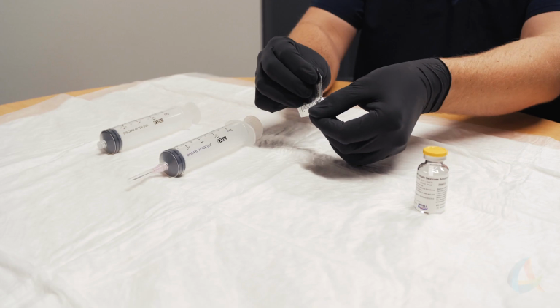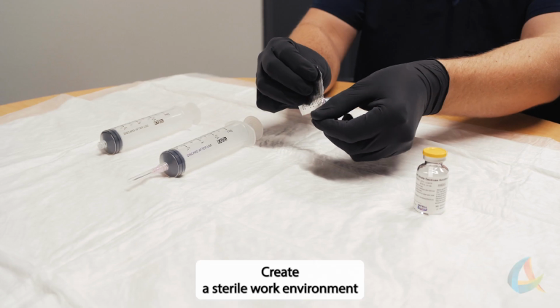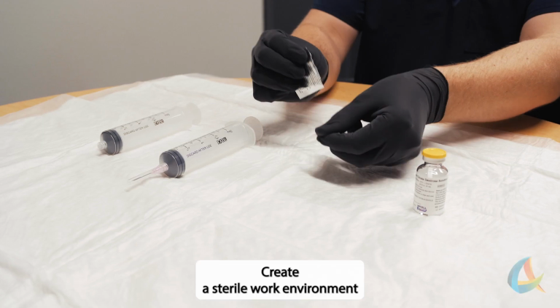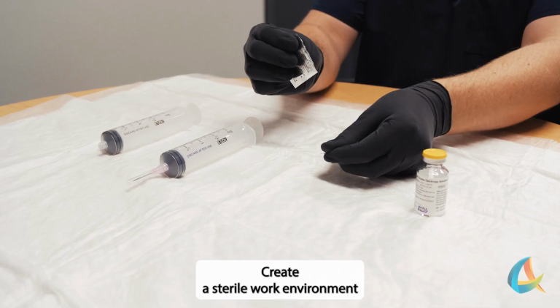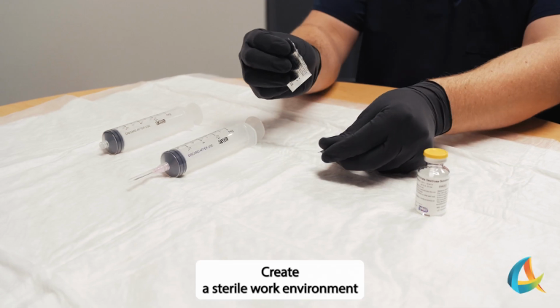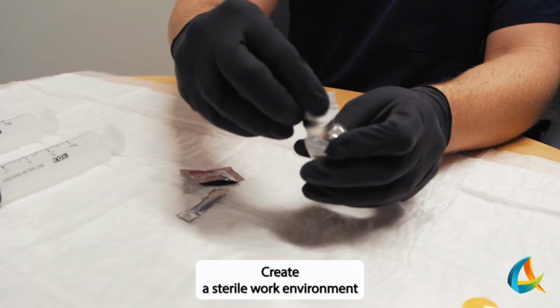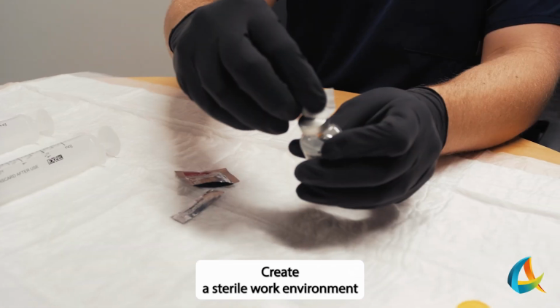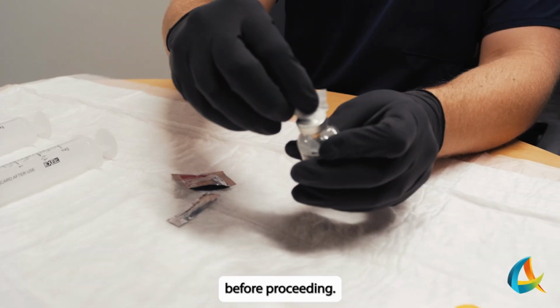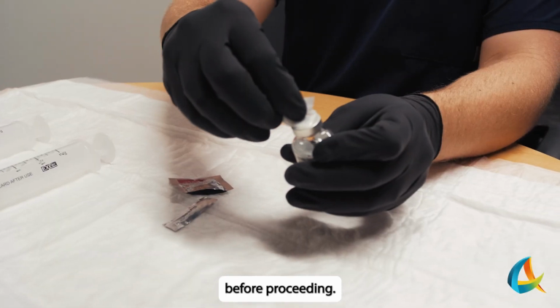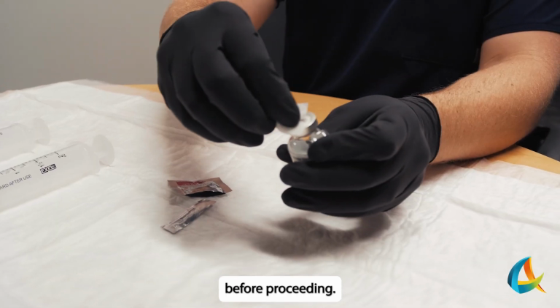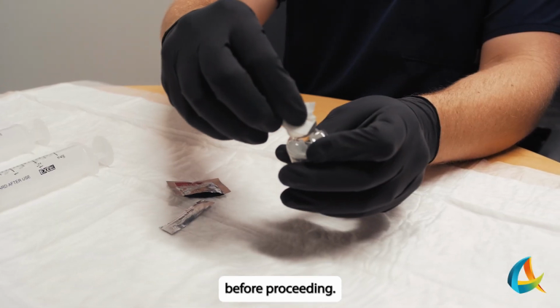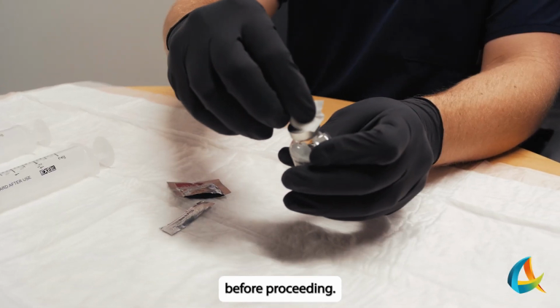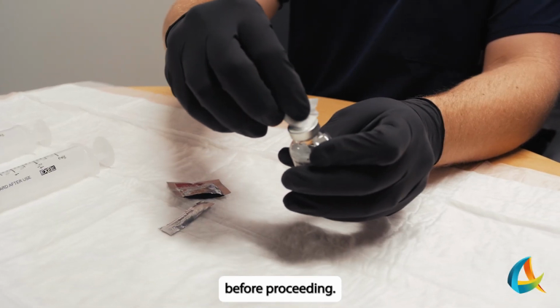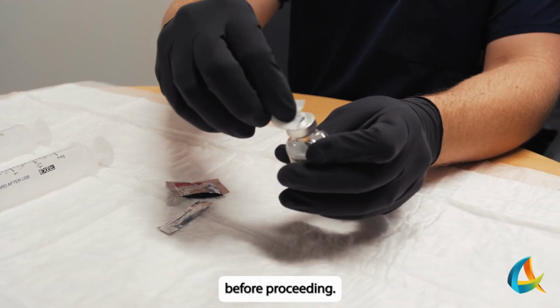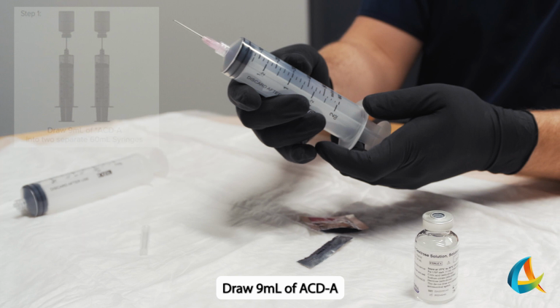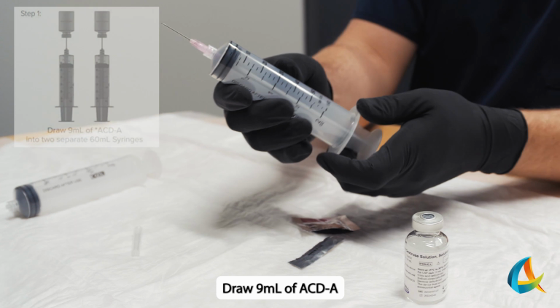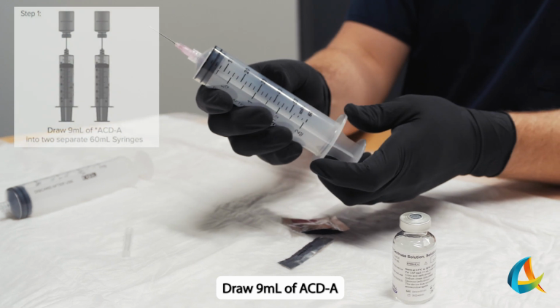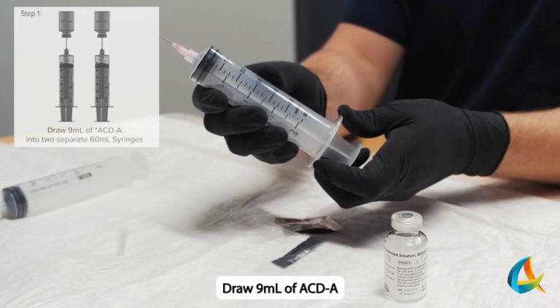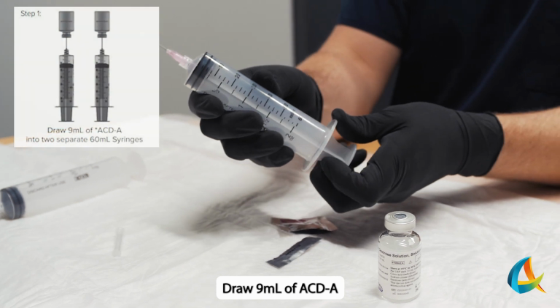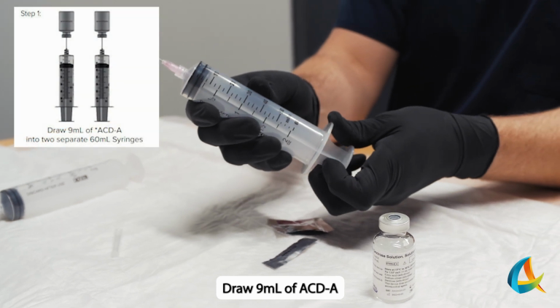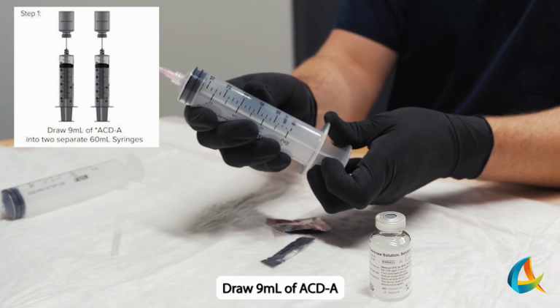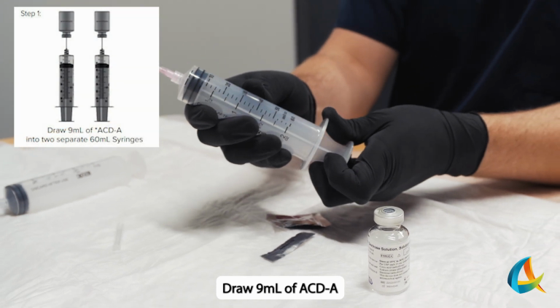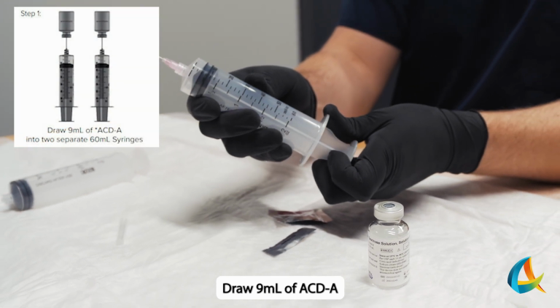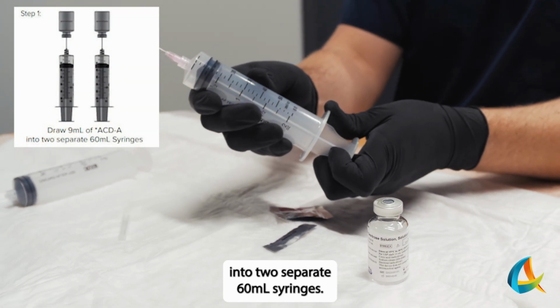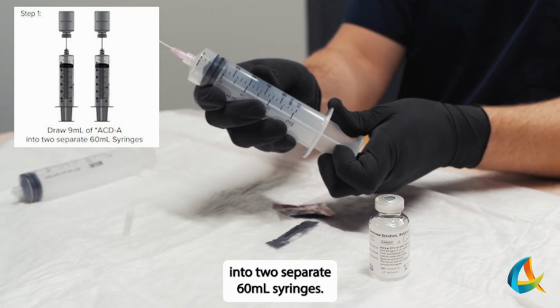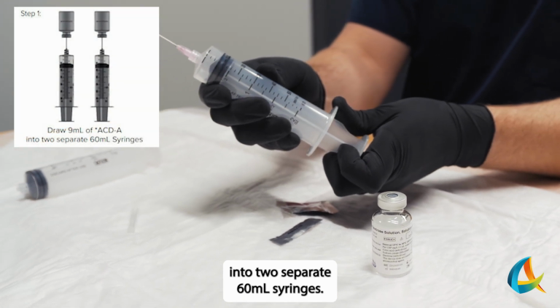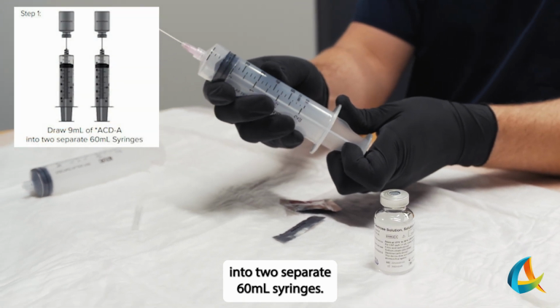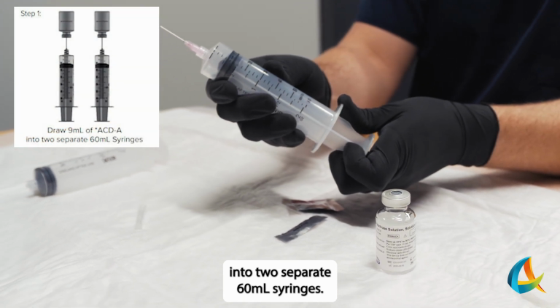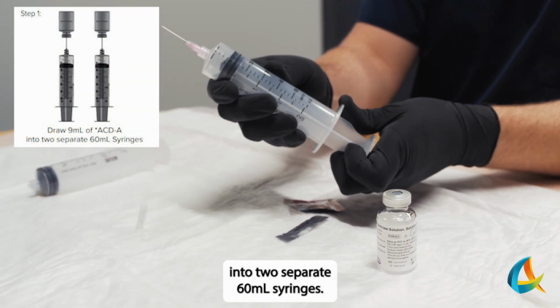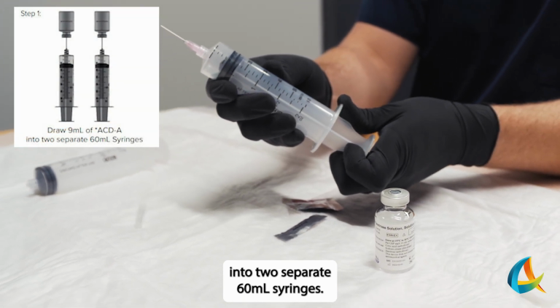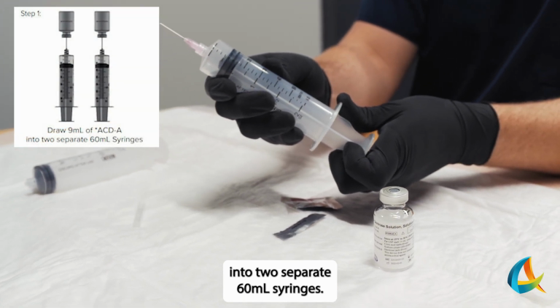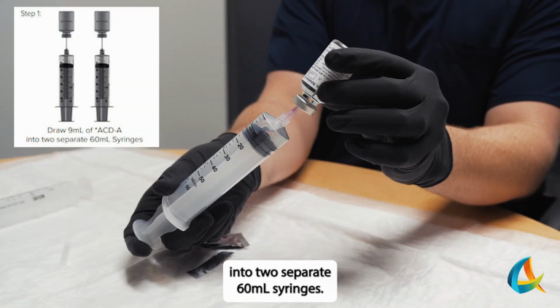Create a sterile work environment before proceeding. Draw 9 mL of ACDA into two separate 60 mL syringes.